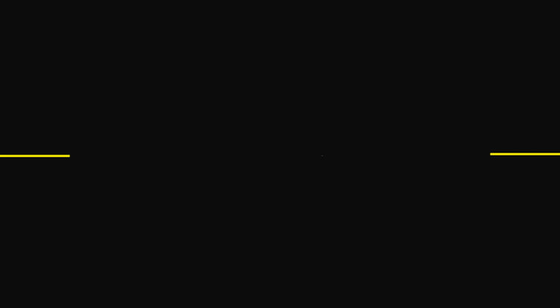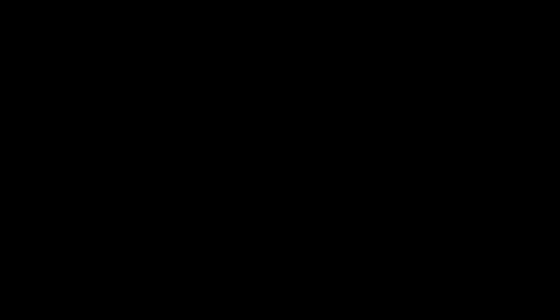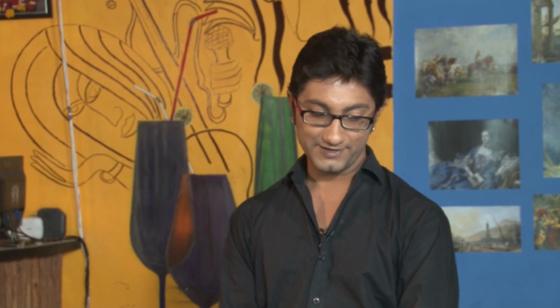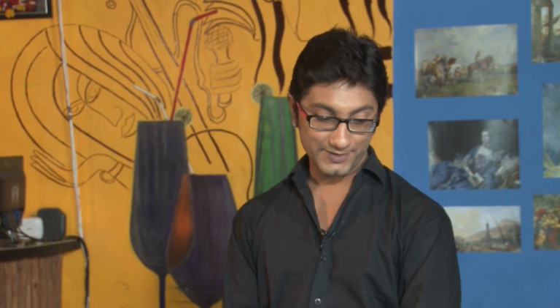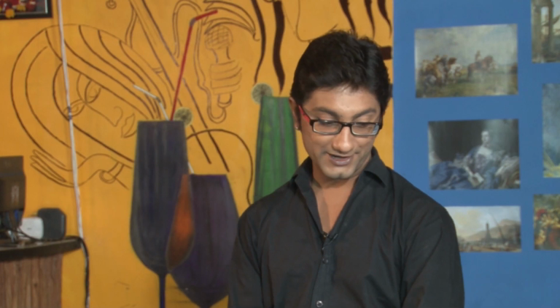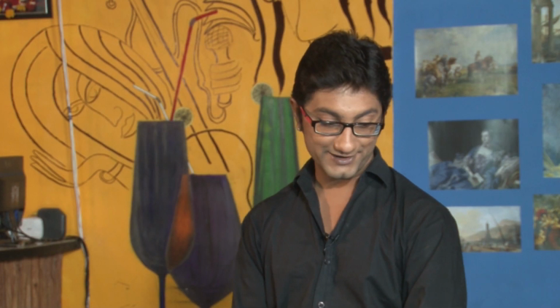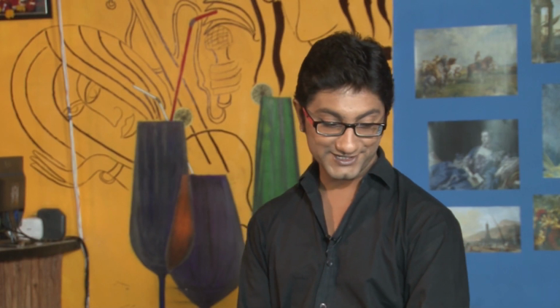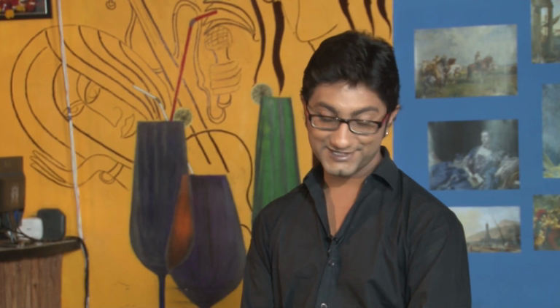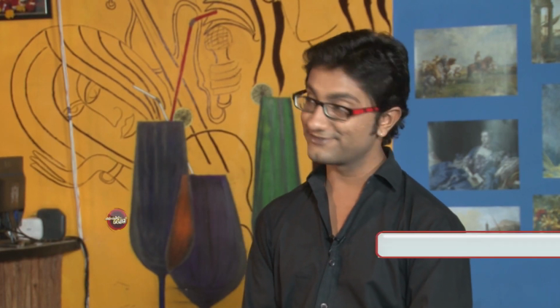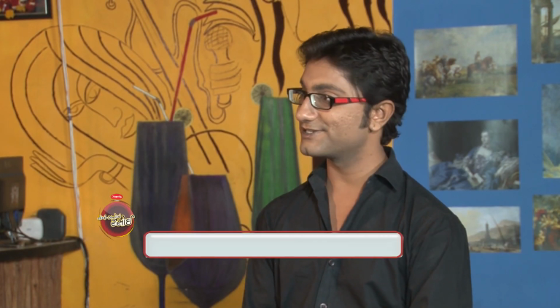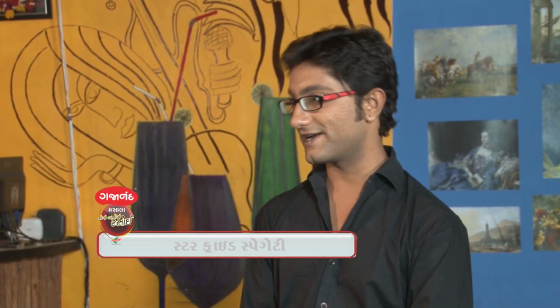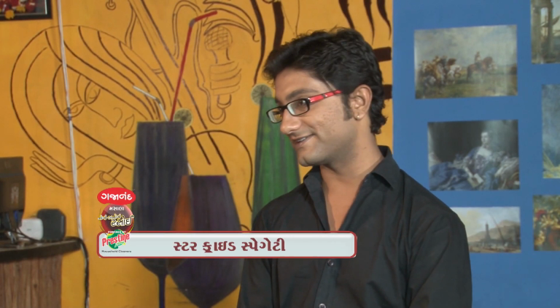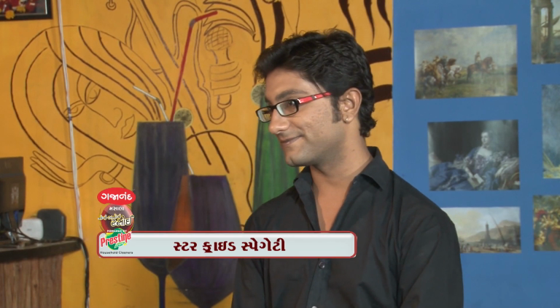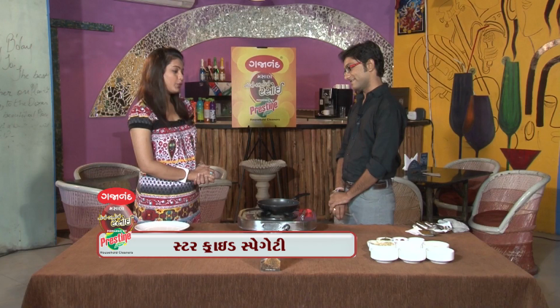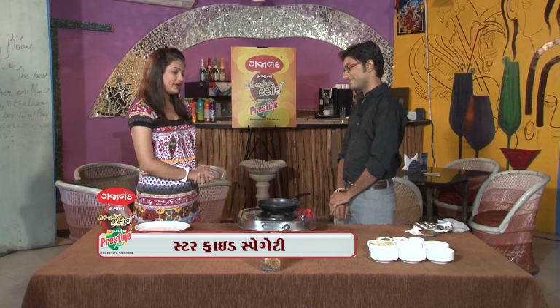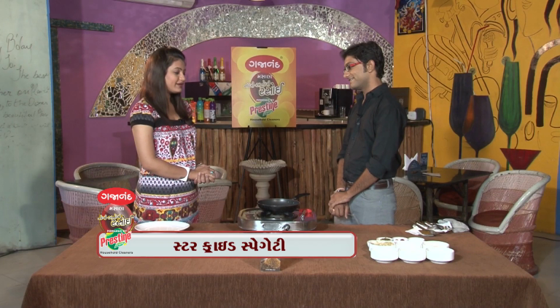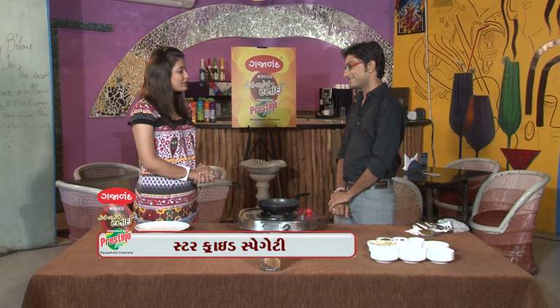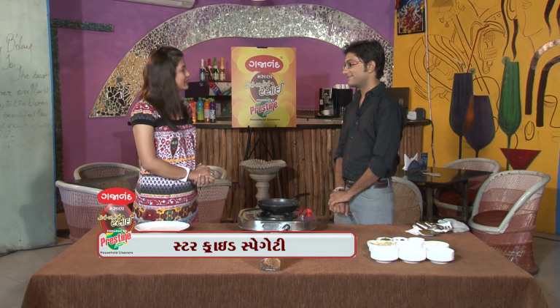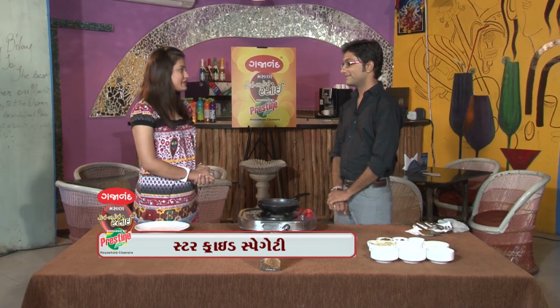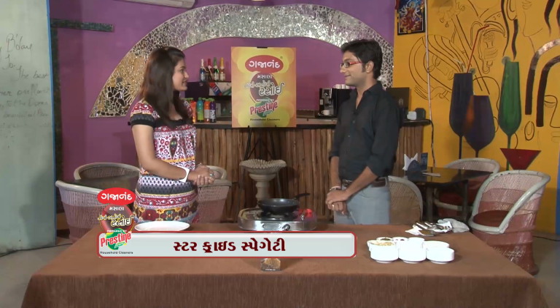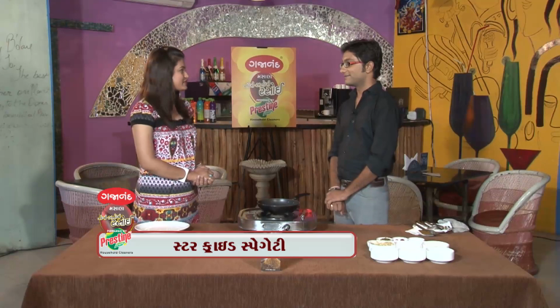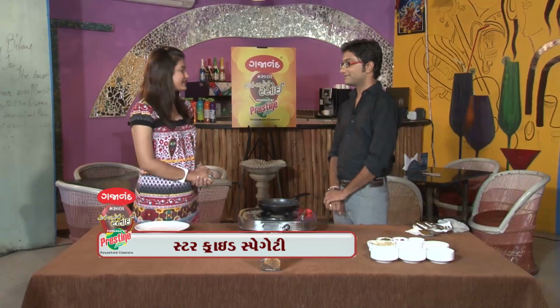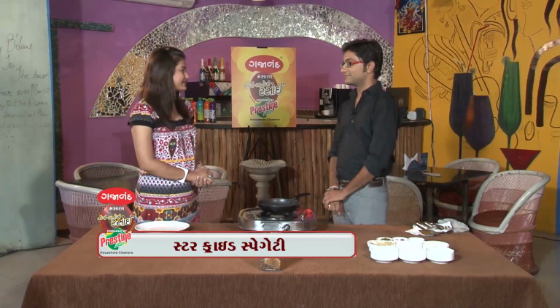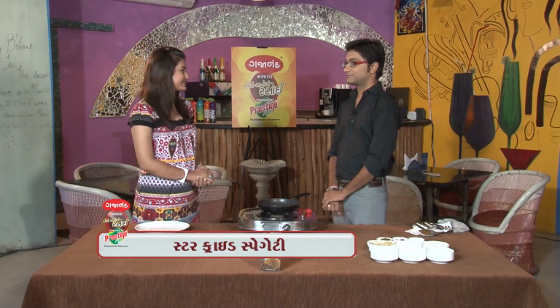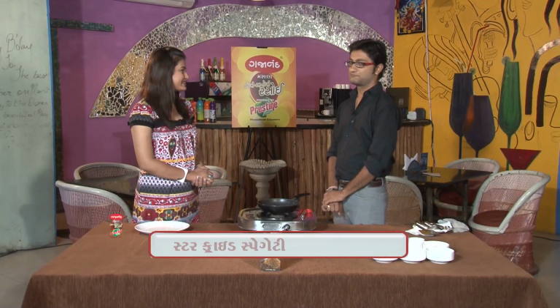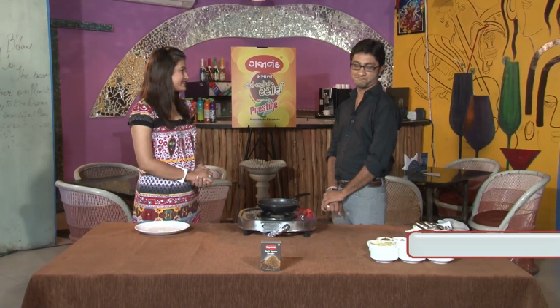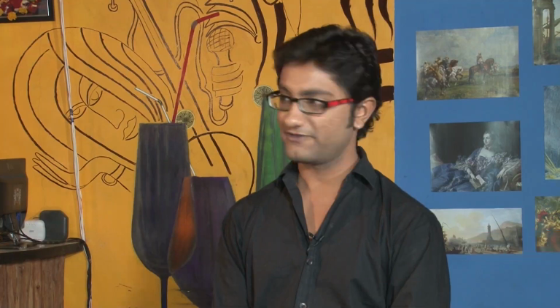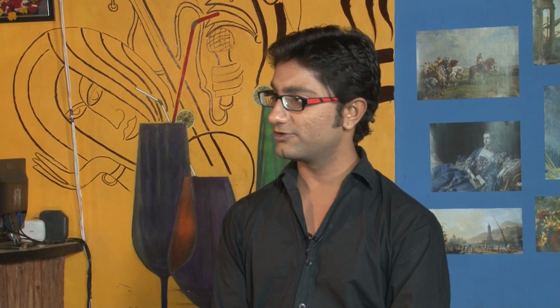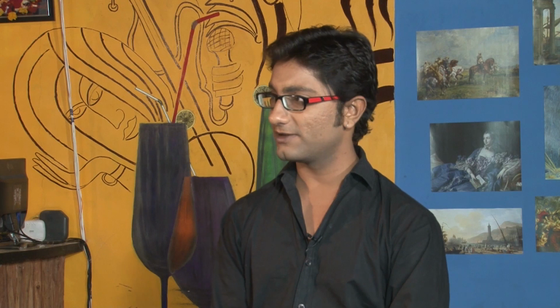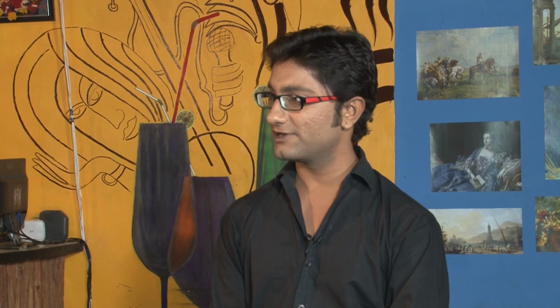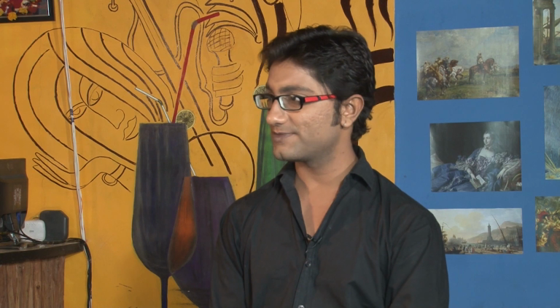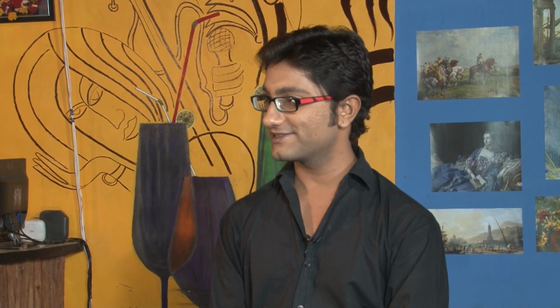We are going to make a stir-fried spaghetti. How much time is it? 7 to 10 minutes max.